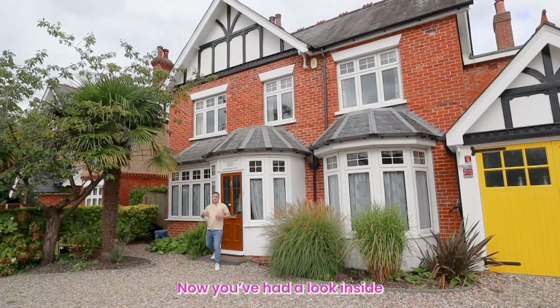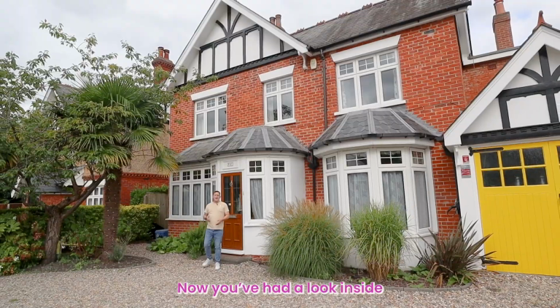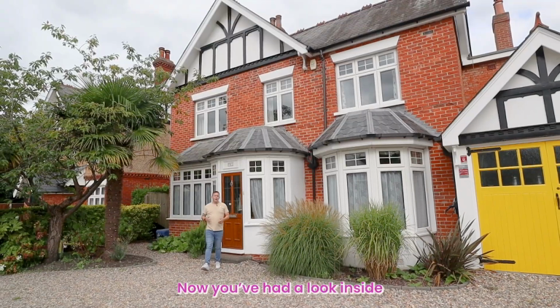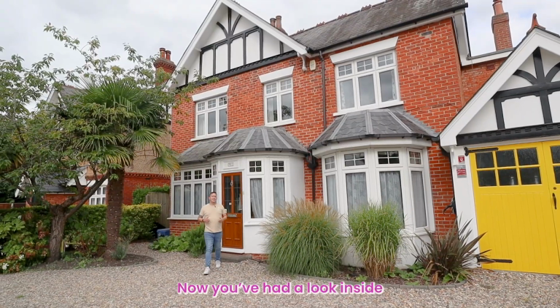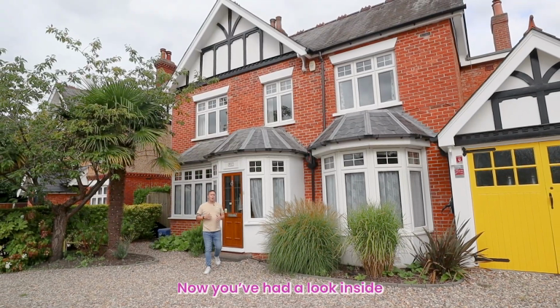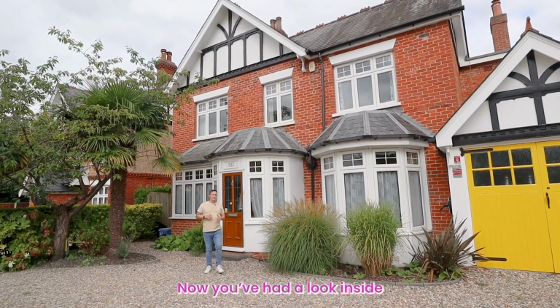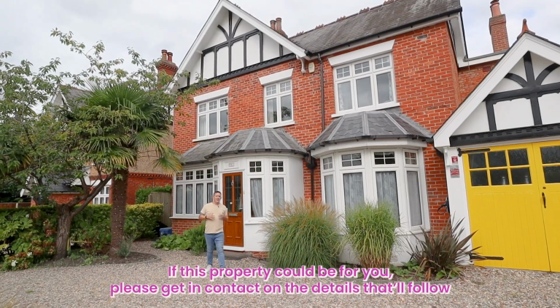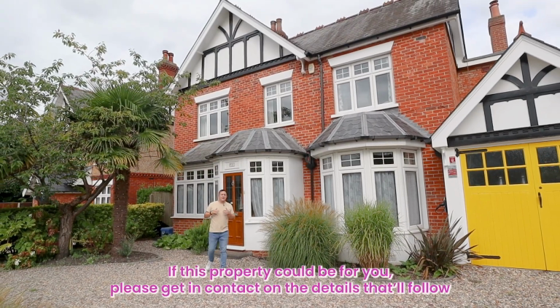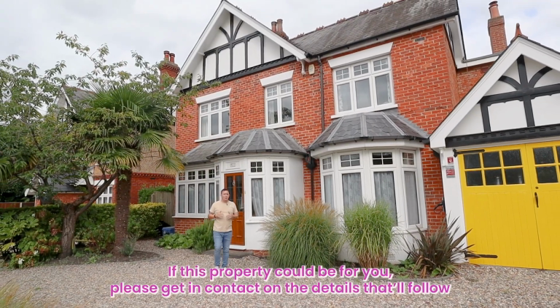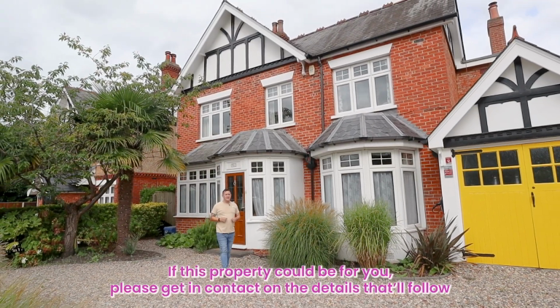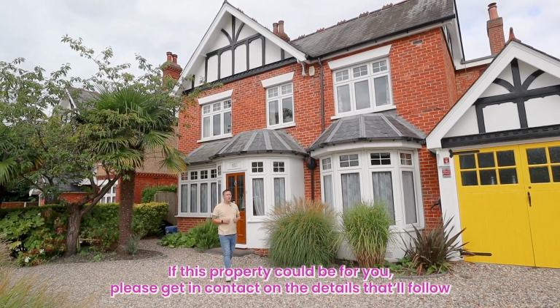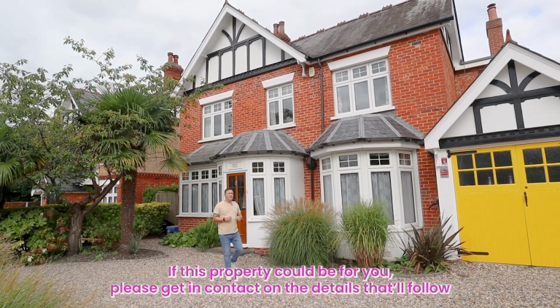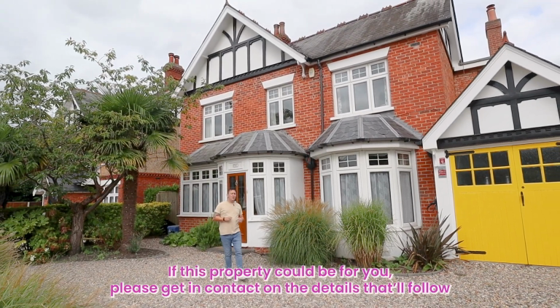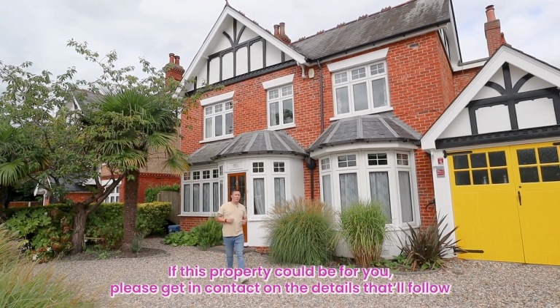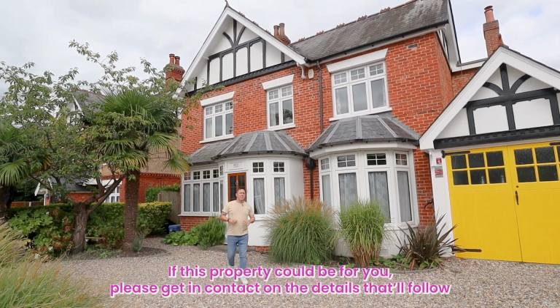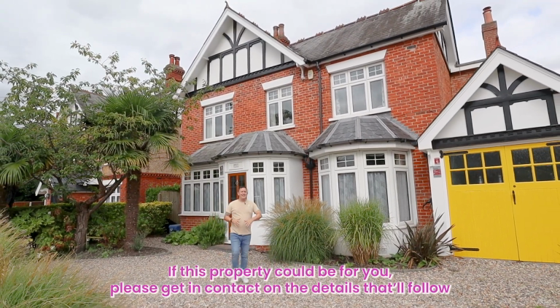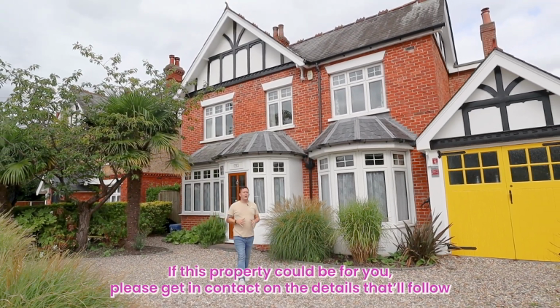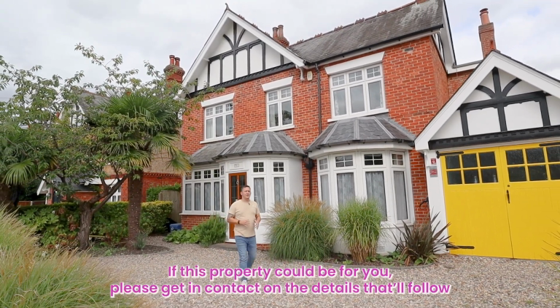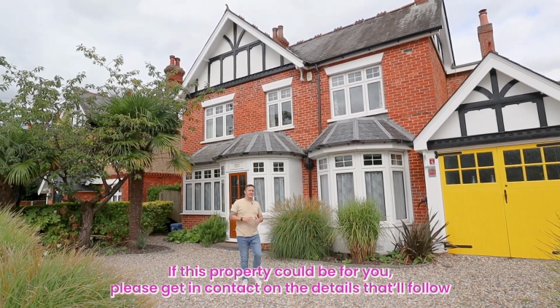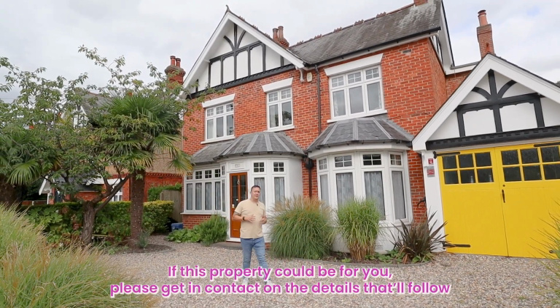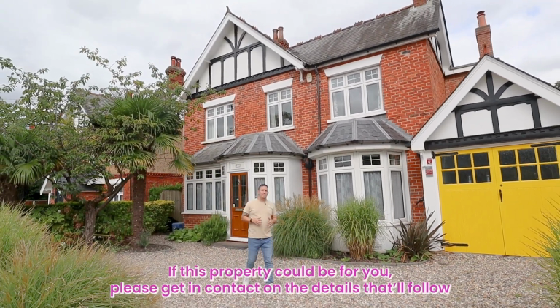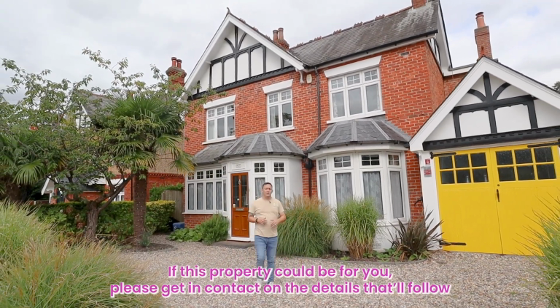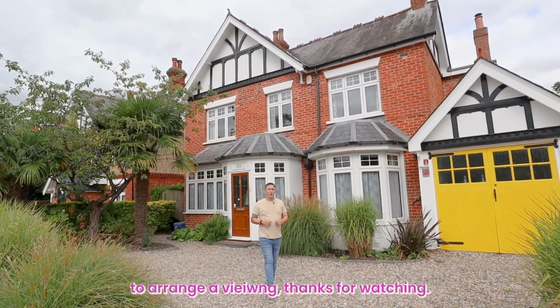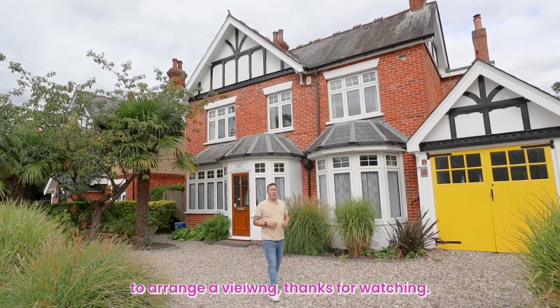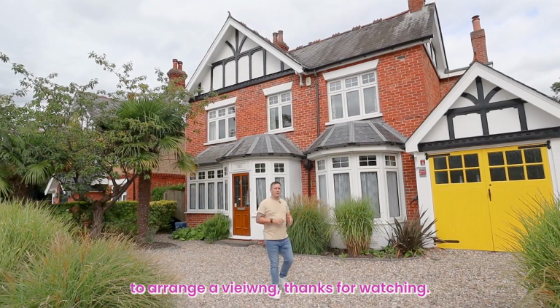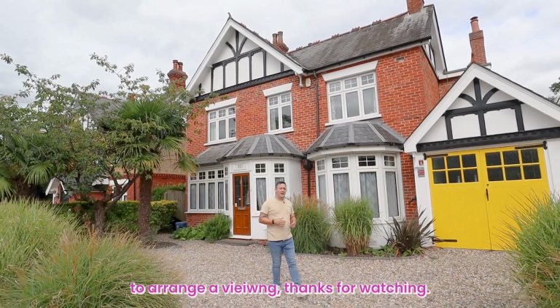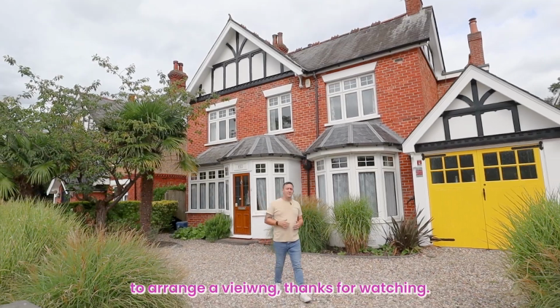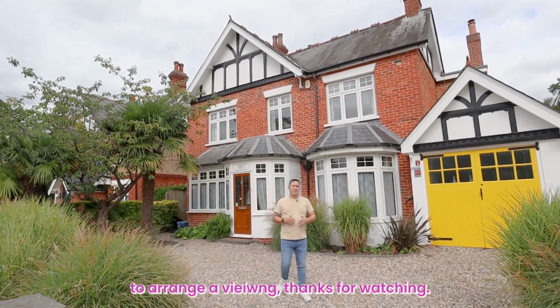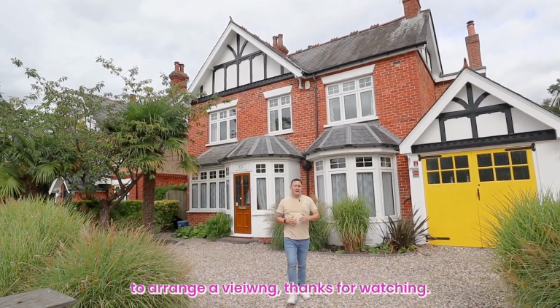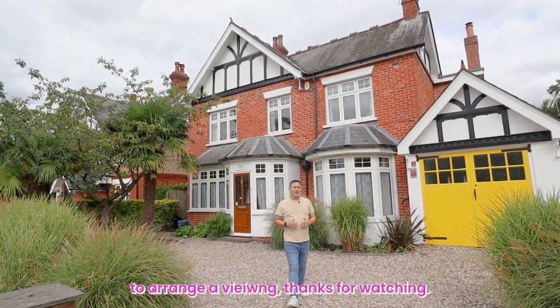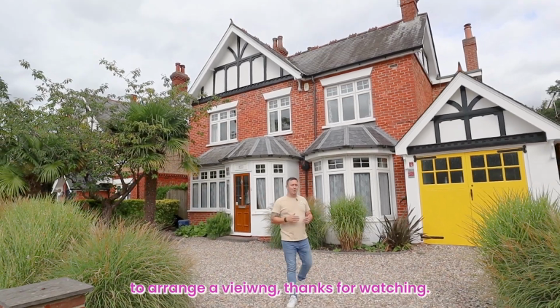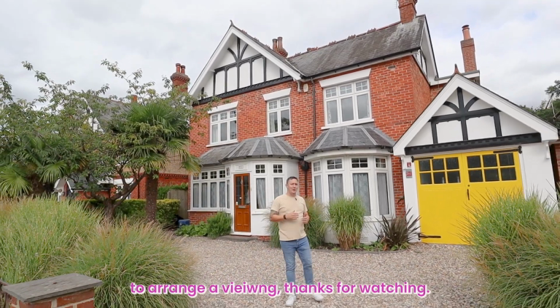Now you've had a look inside. If this property could be for you, please get in contact for the details or follow to arrange a viewing. Thanks for watching.